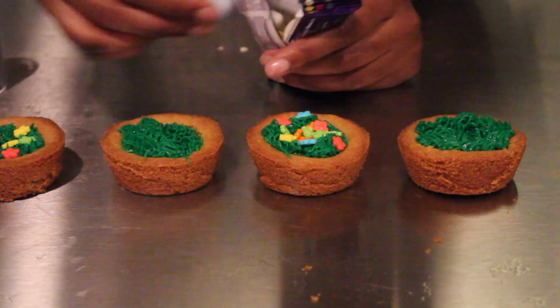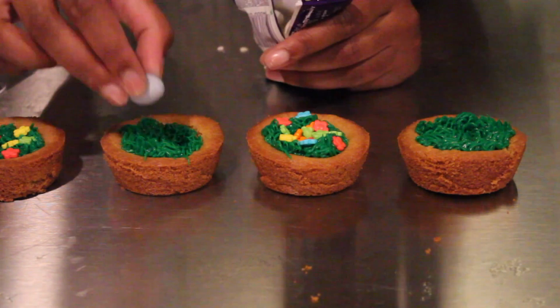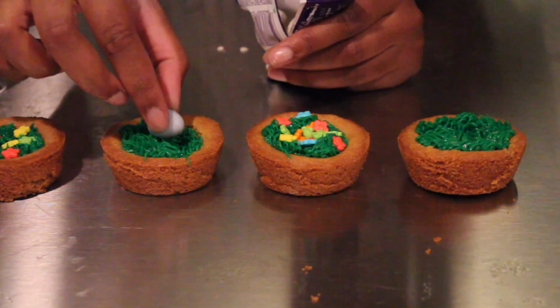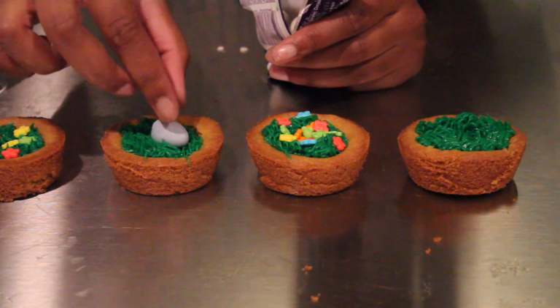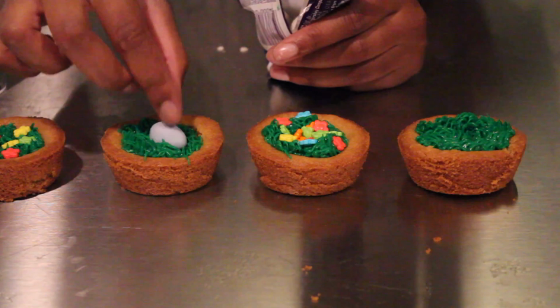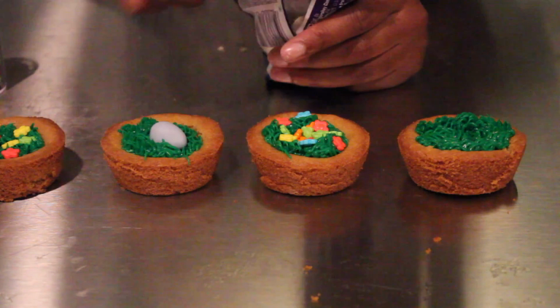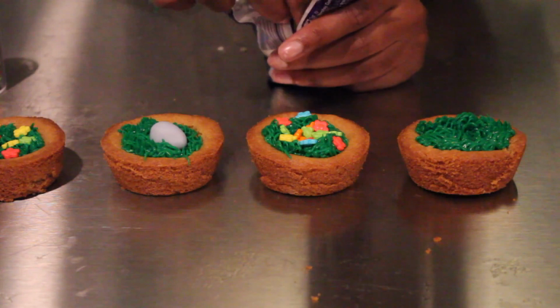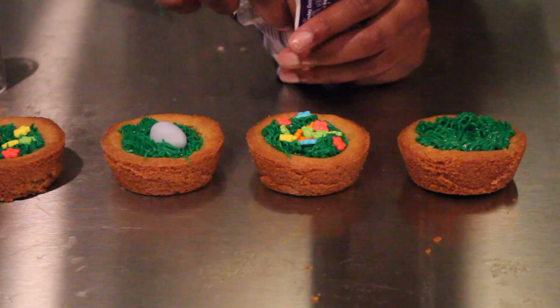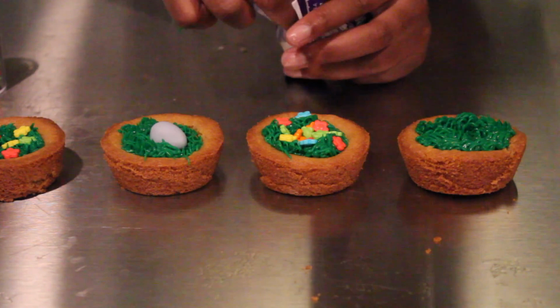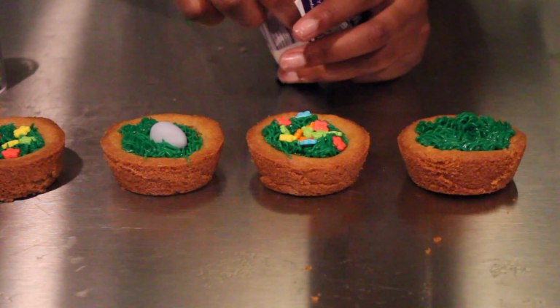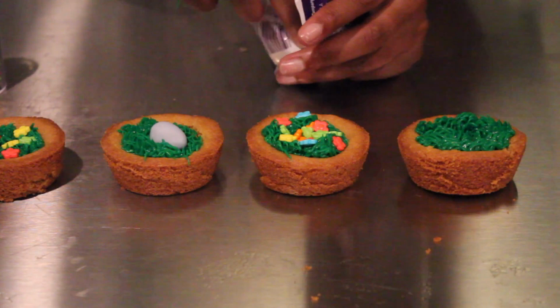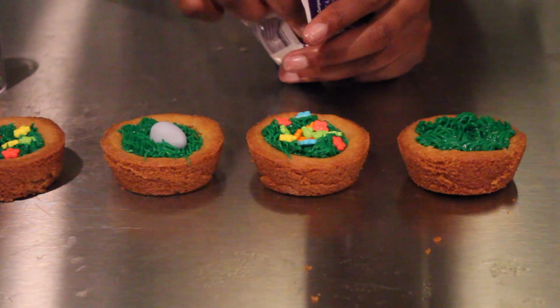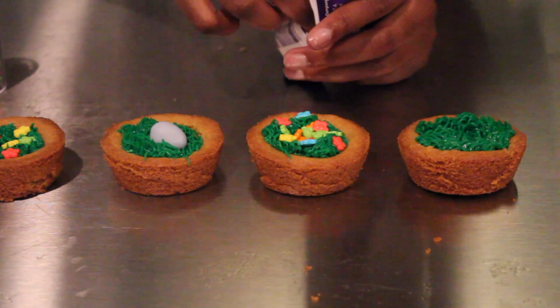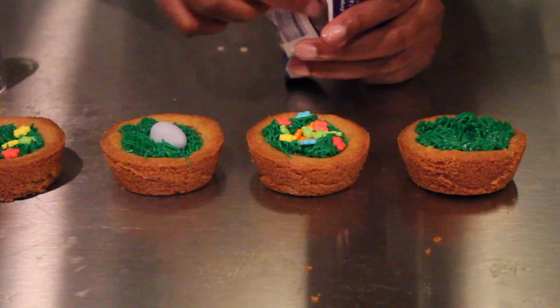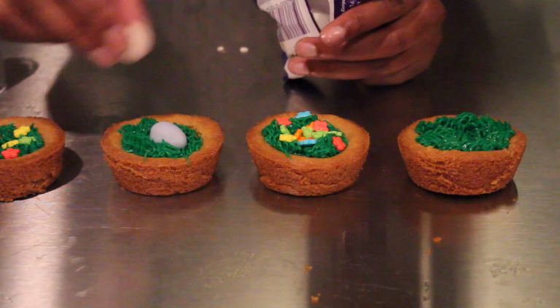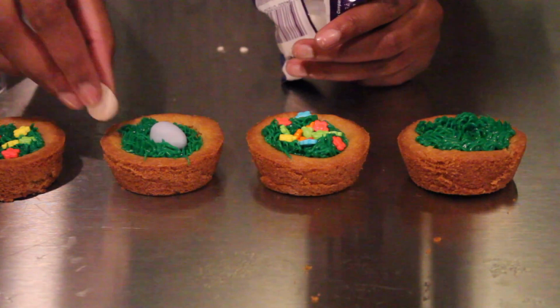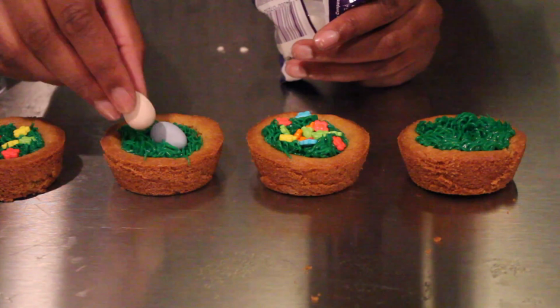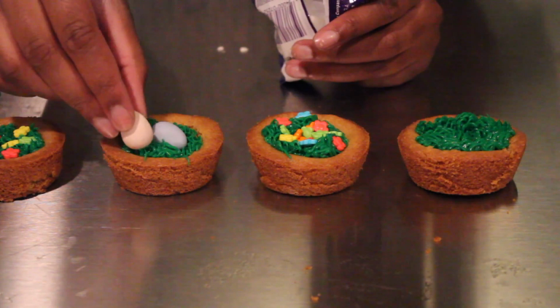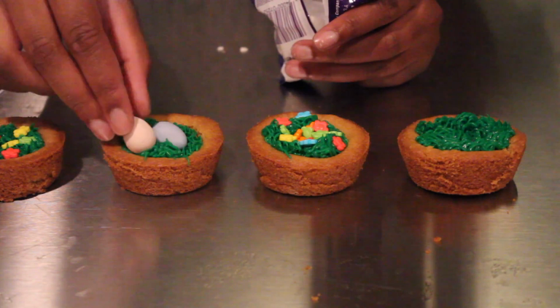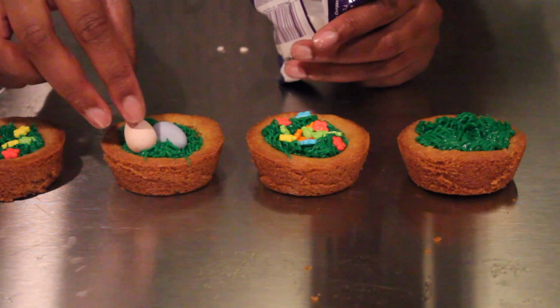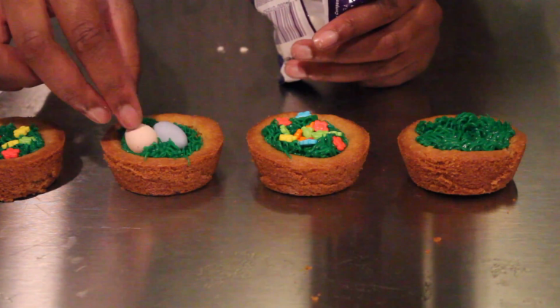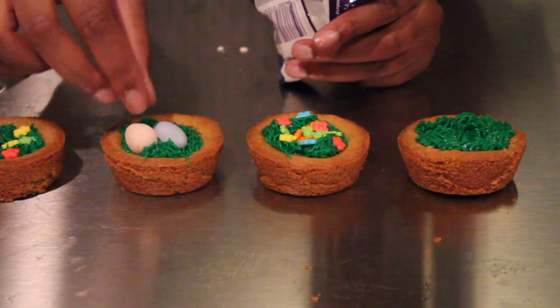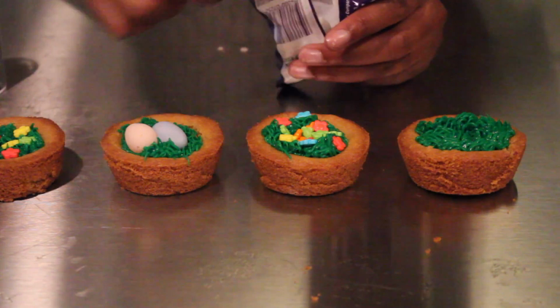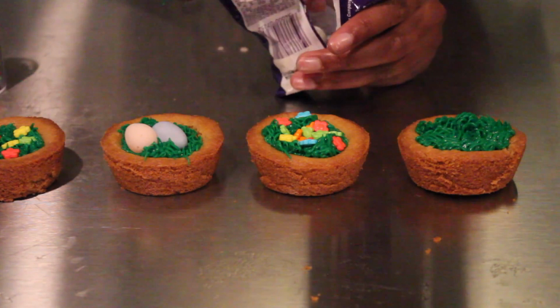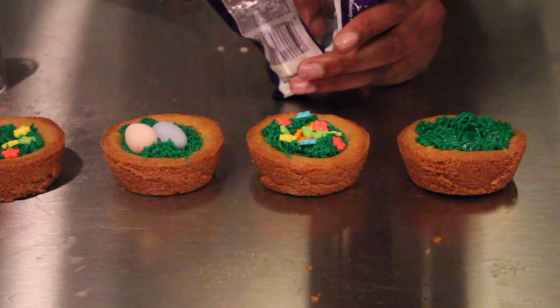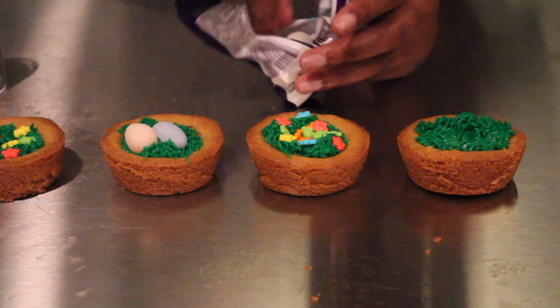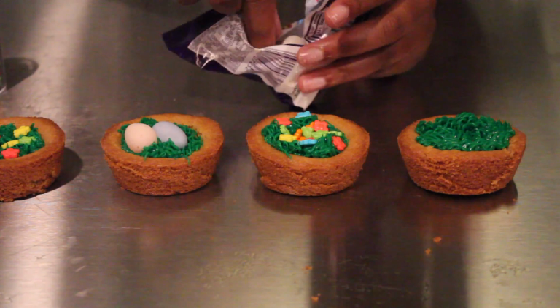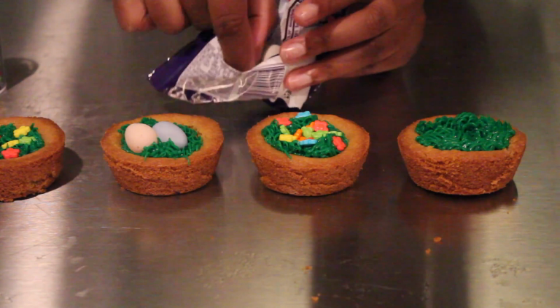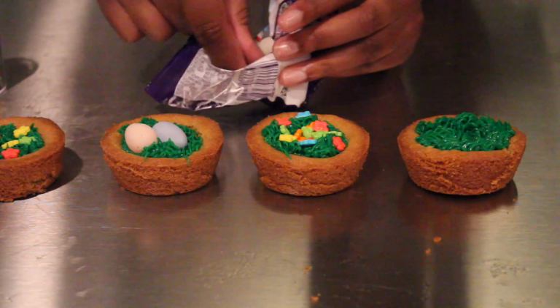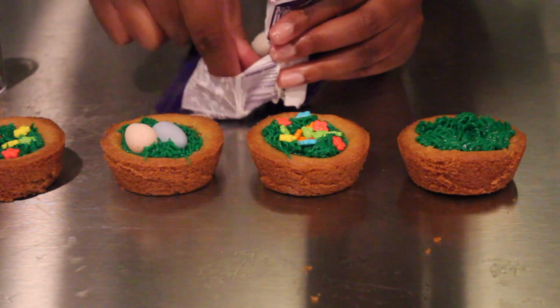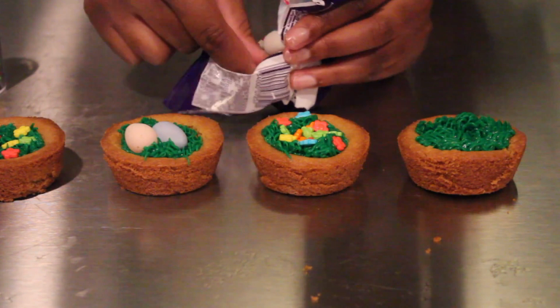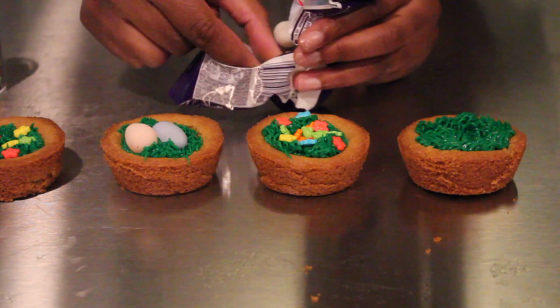If you want, you can also add some eggs like I did, but you can customize your cookie baskets however you'd like.